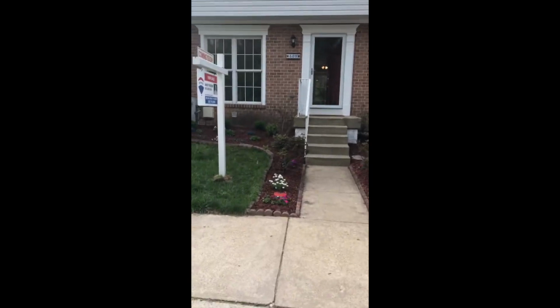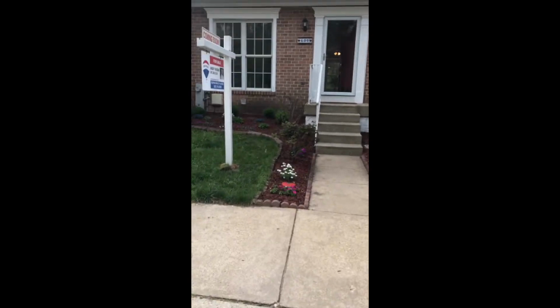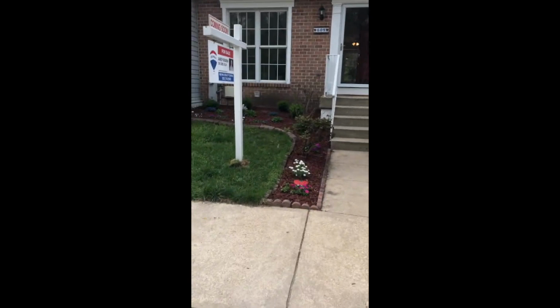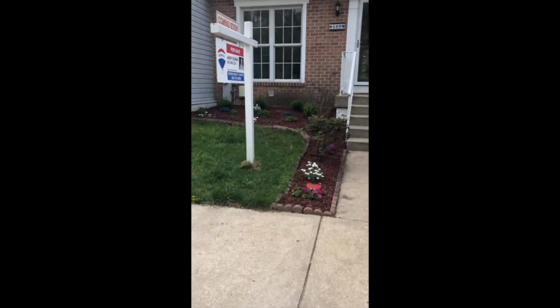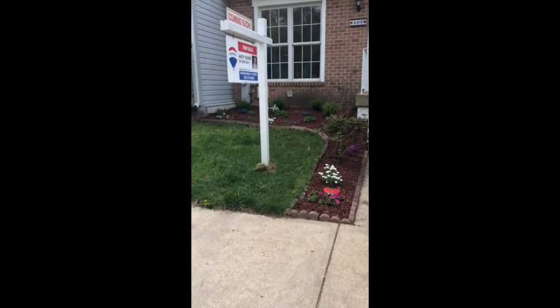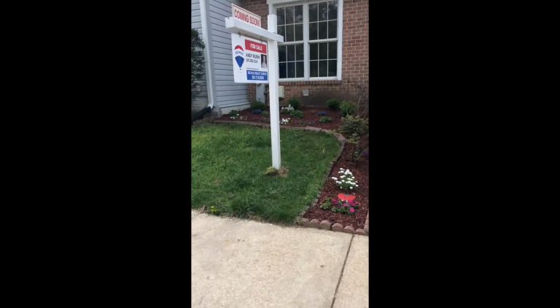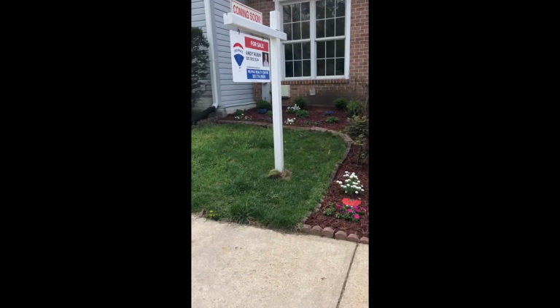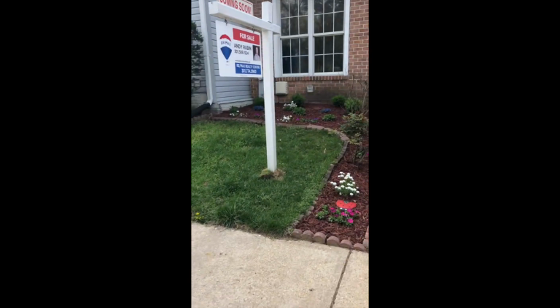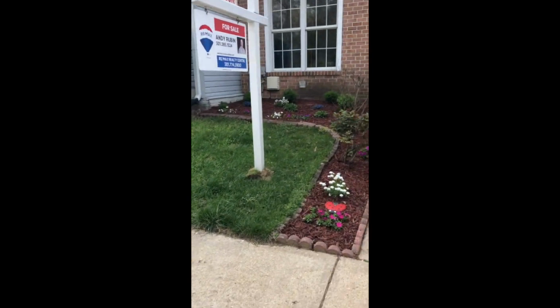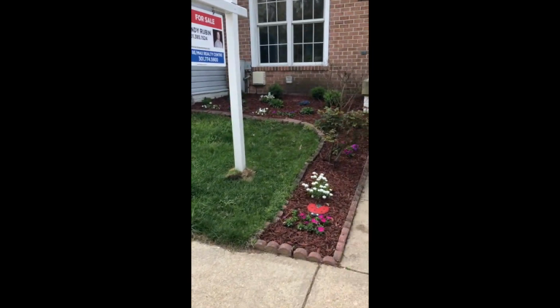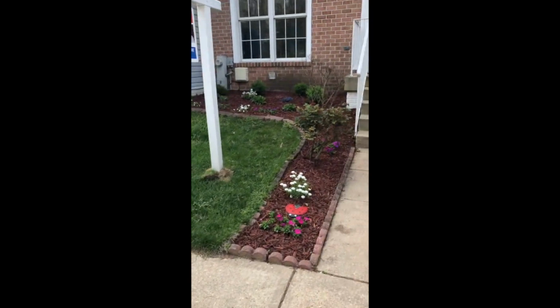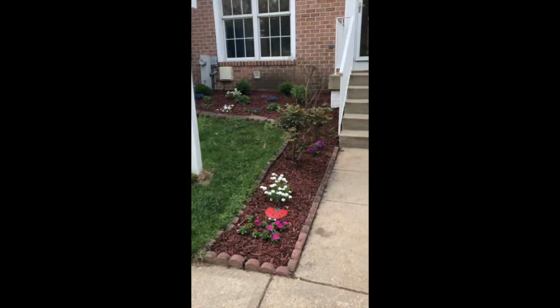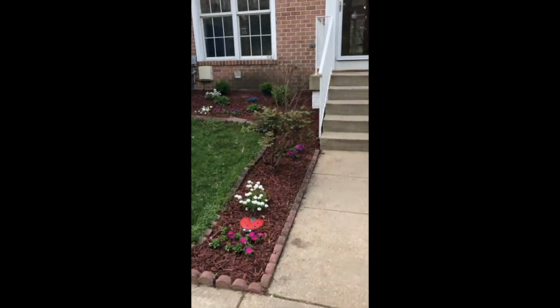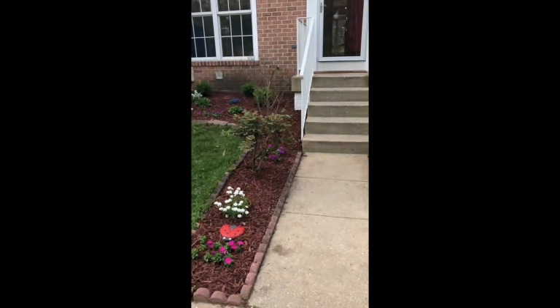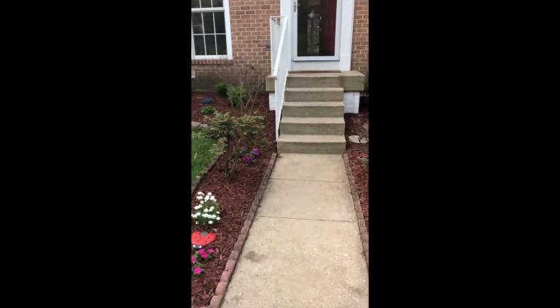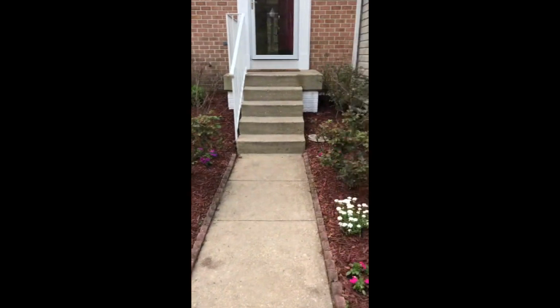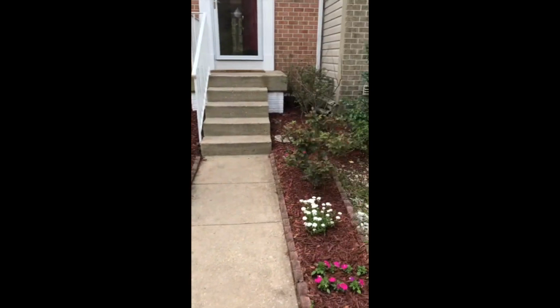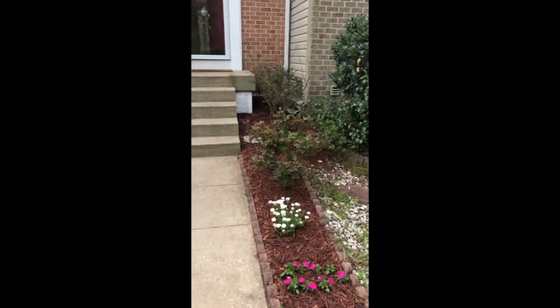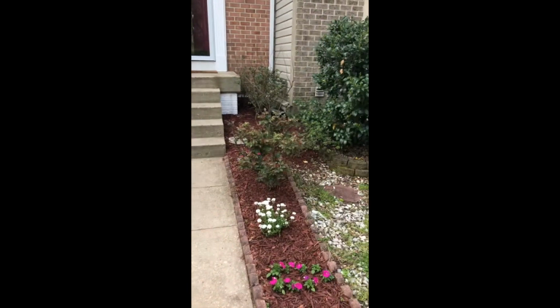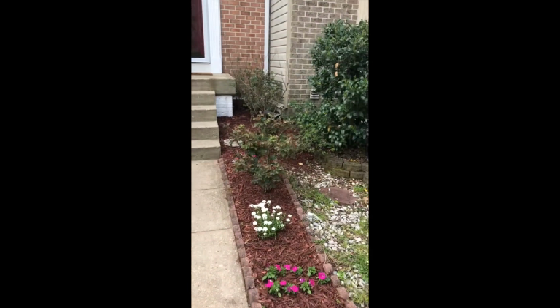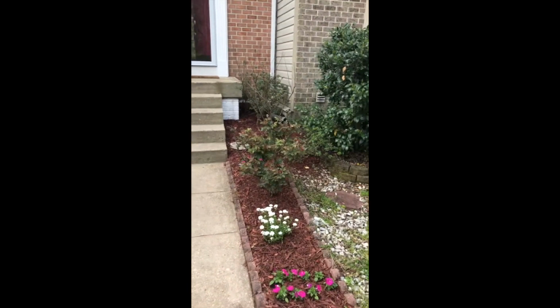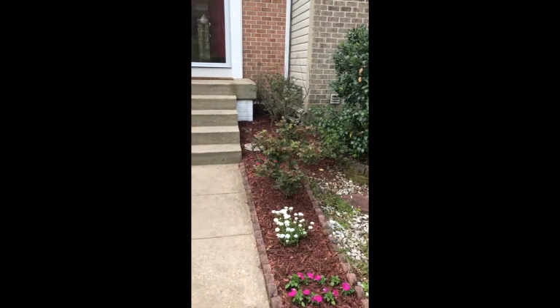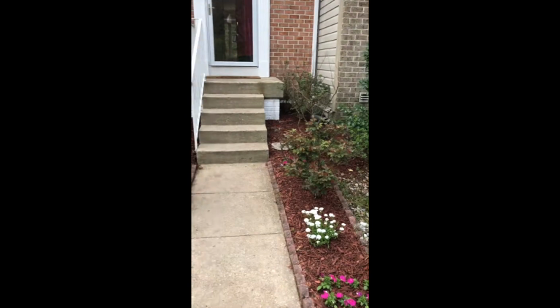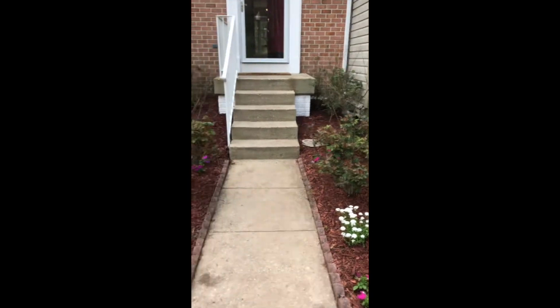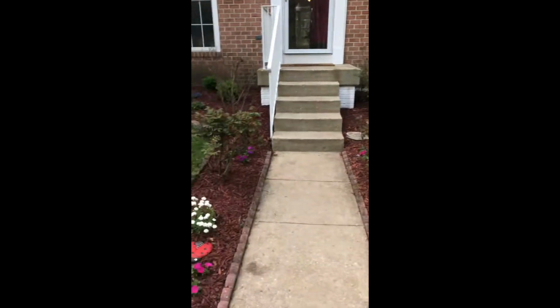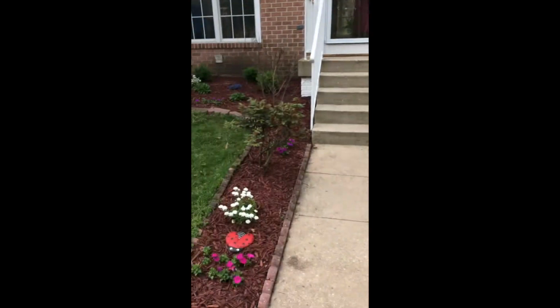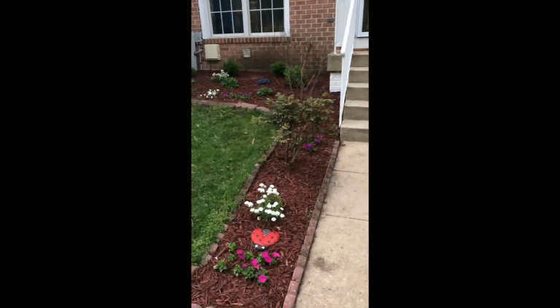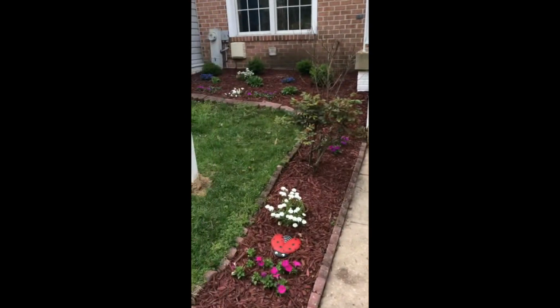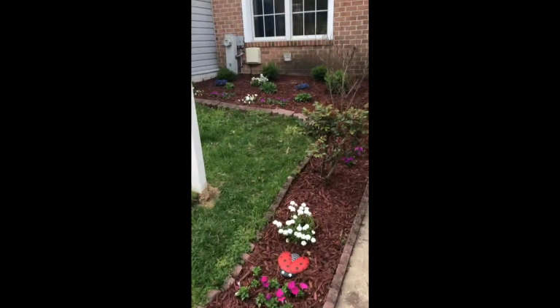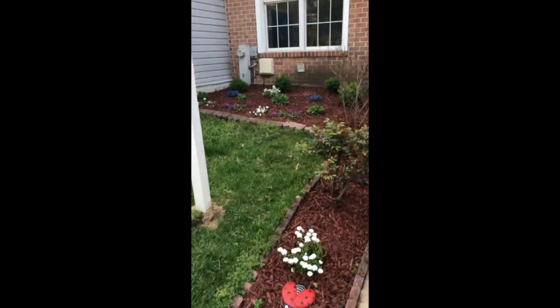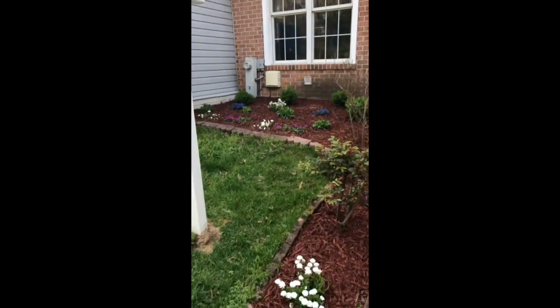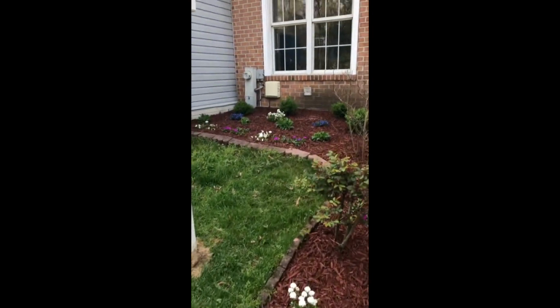As you walk up to the home, you can see all the brand new landscaping. It is beautiful — all of it was just put in.